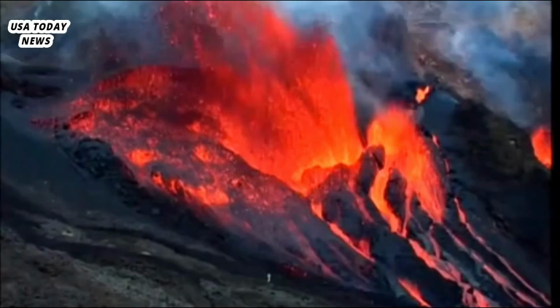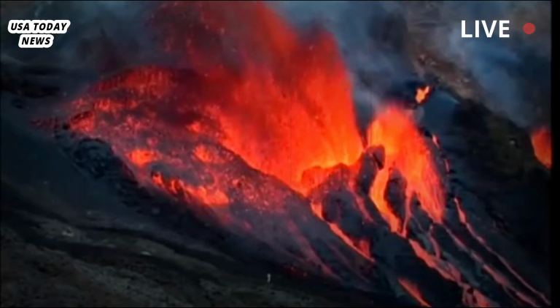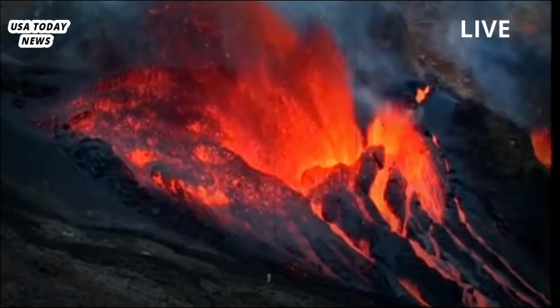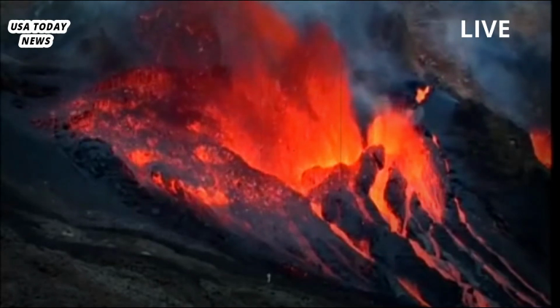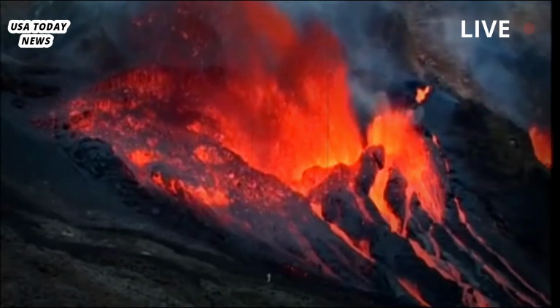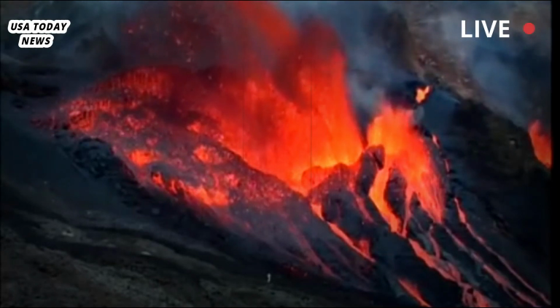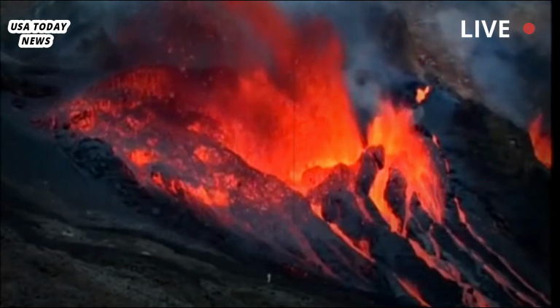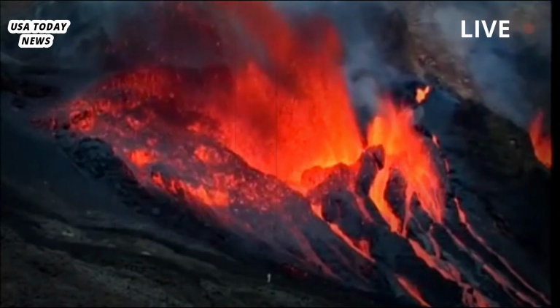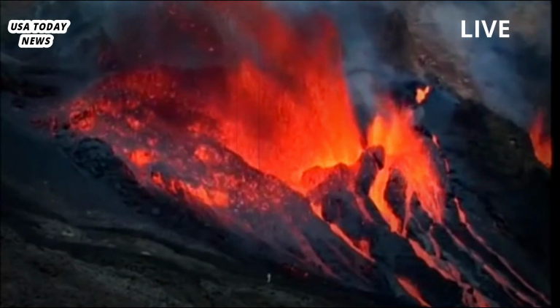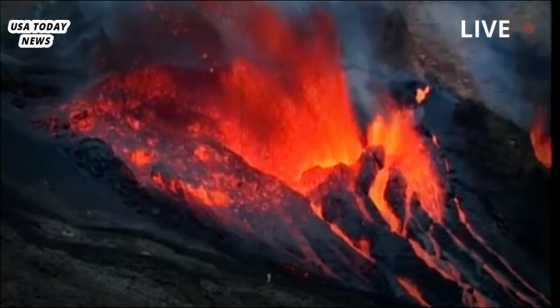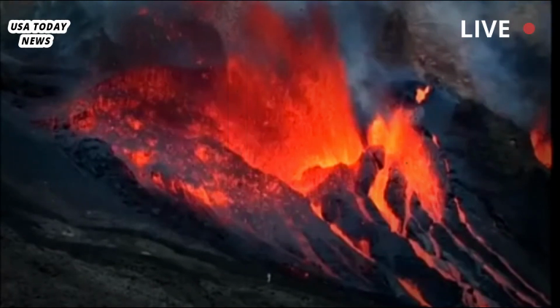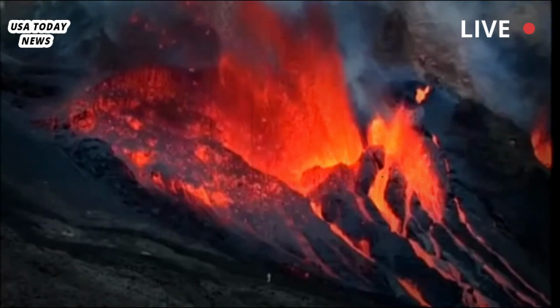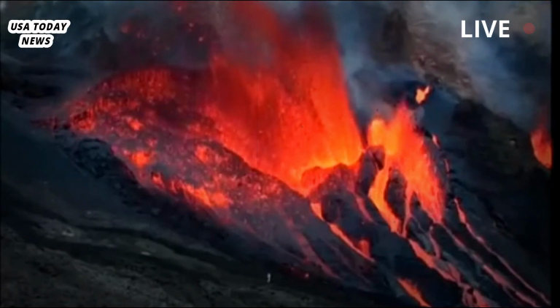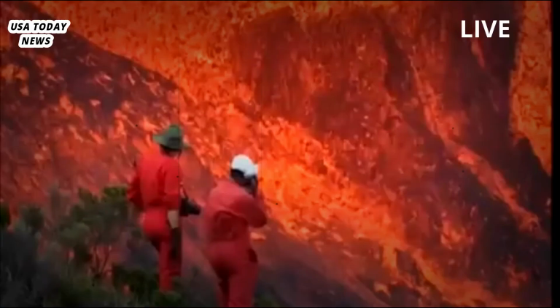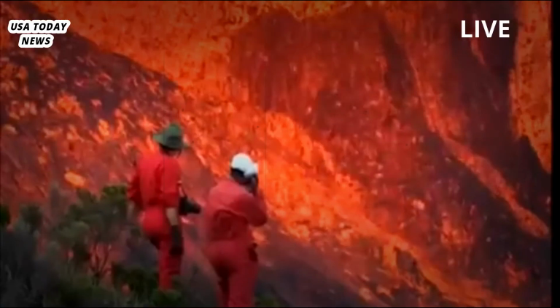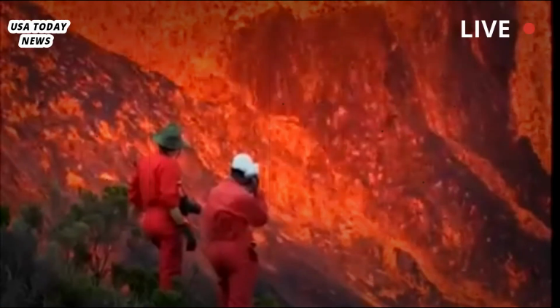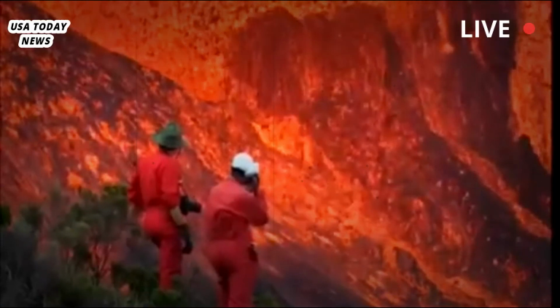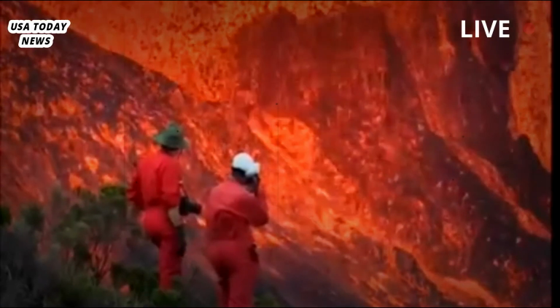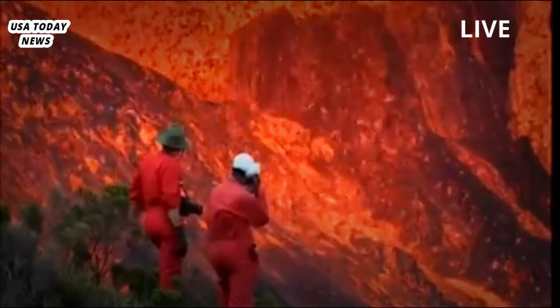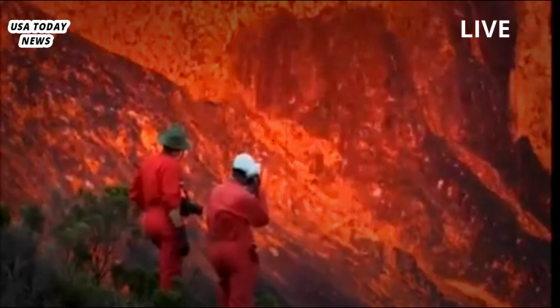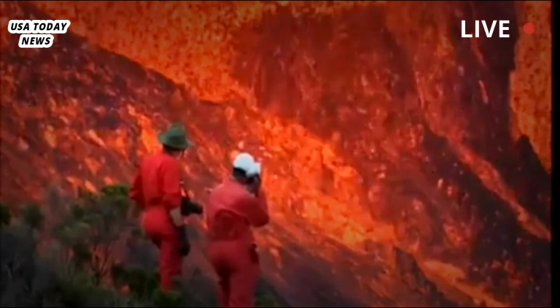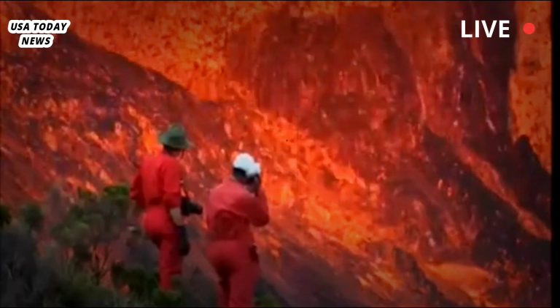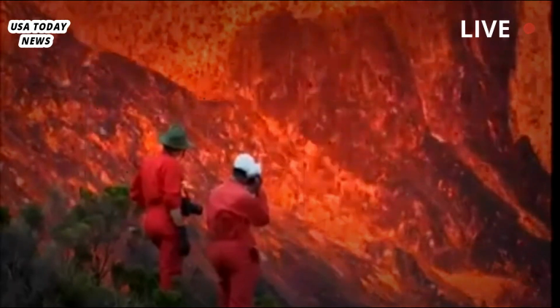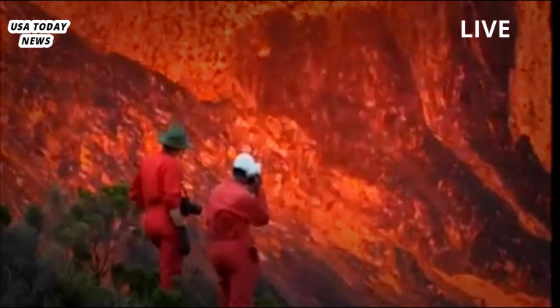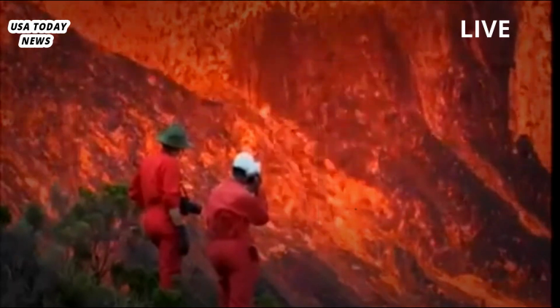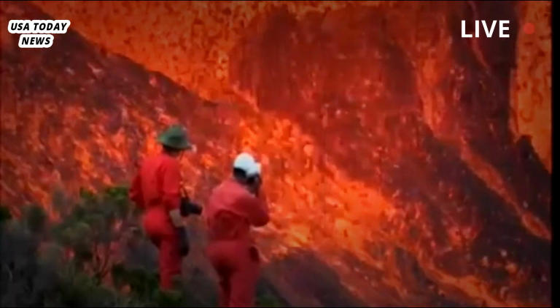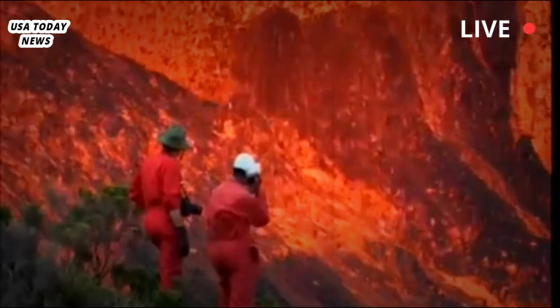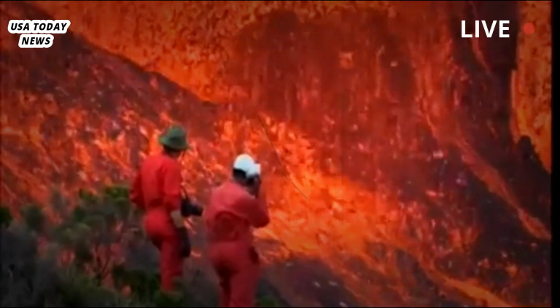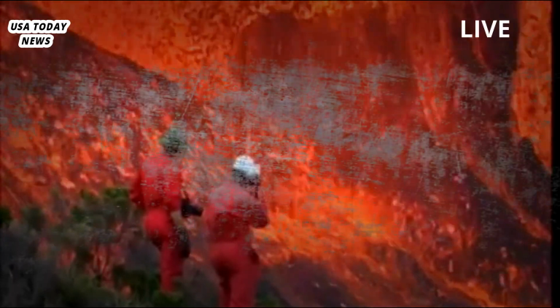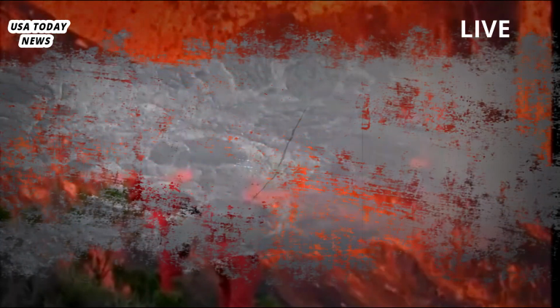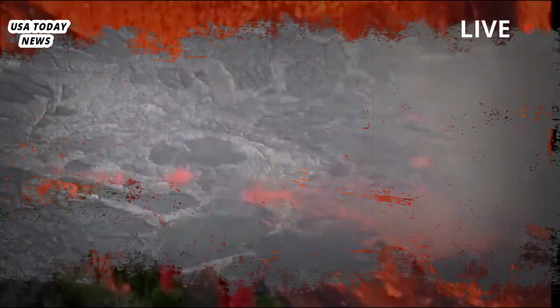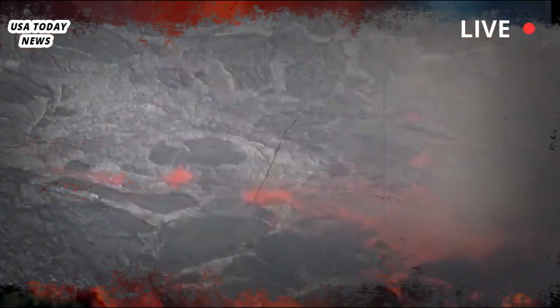As study co-author Ross McGuire, a seismologist at the University of Illinois Urbana-Champaign, explained to New Scientist.